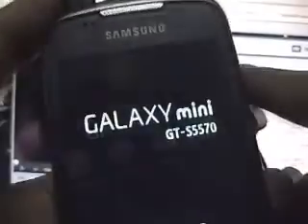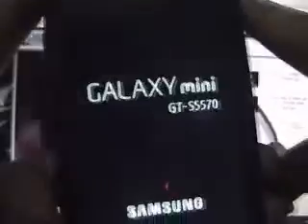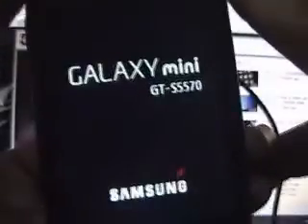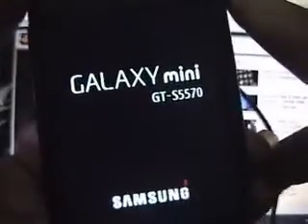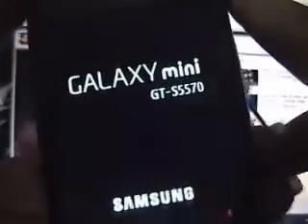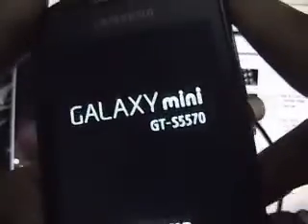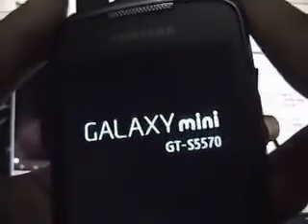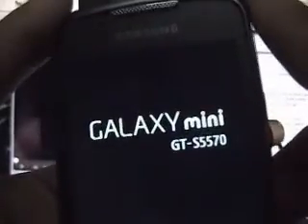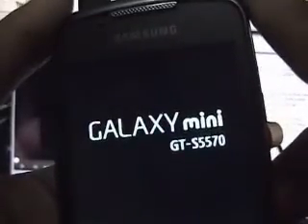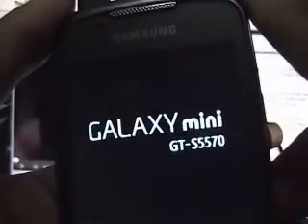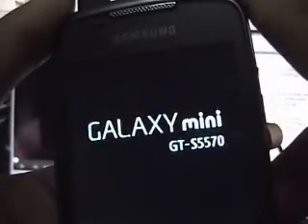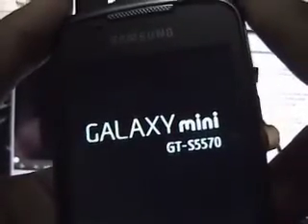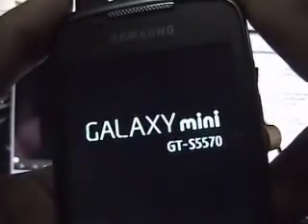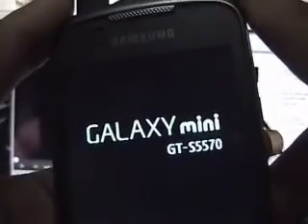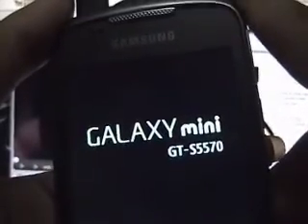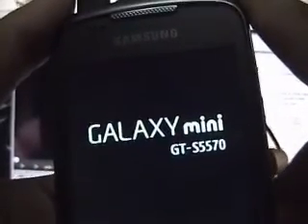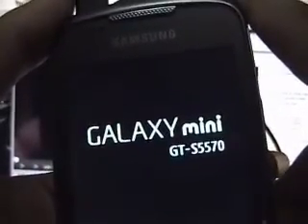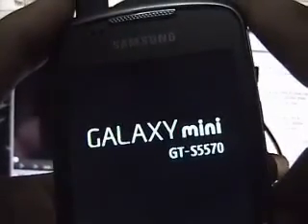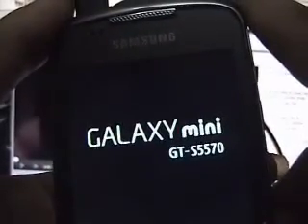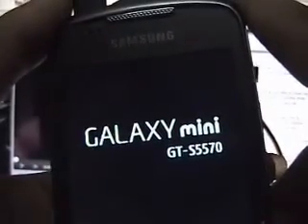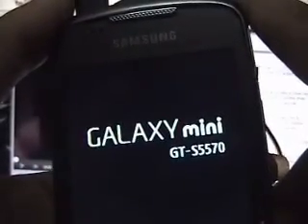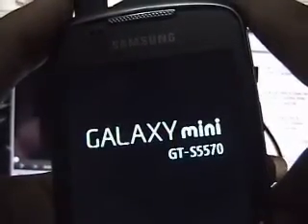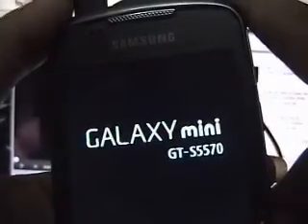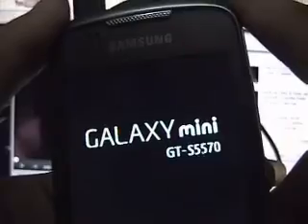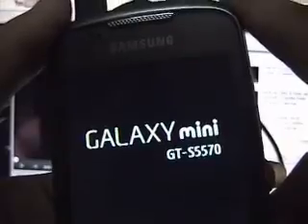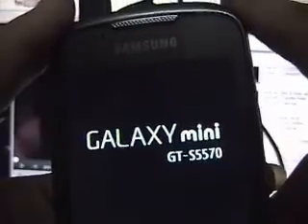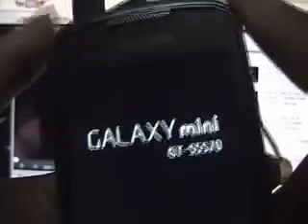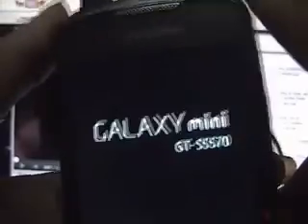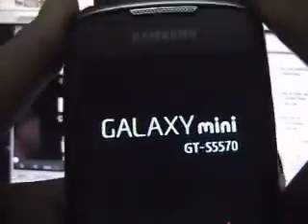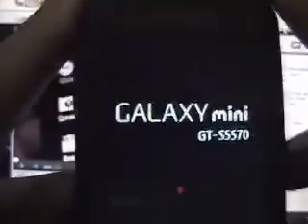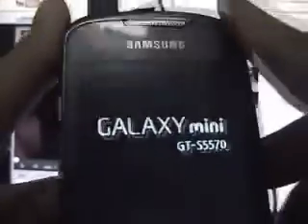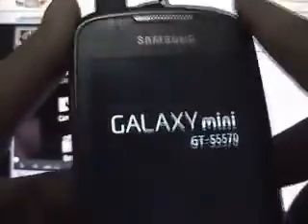Hi YouTube, Eden Roy here and this time I'll be doing a very quick video on how to install your custom ROMs.